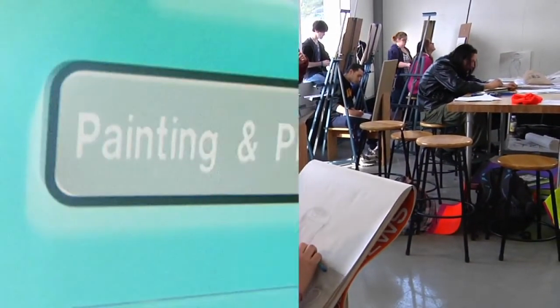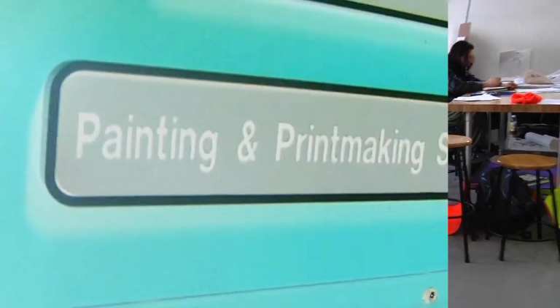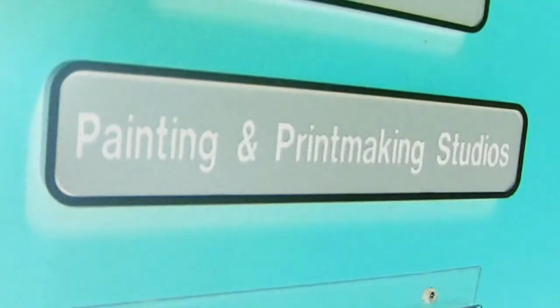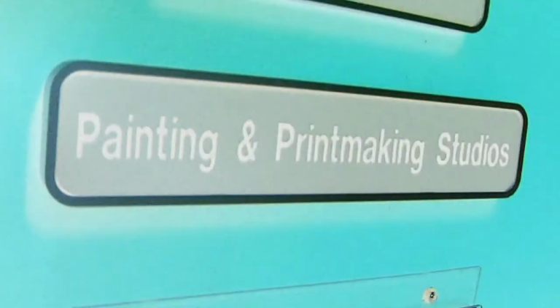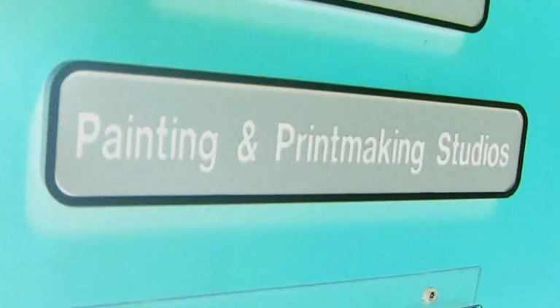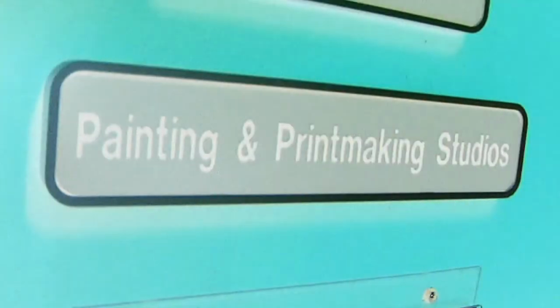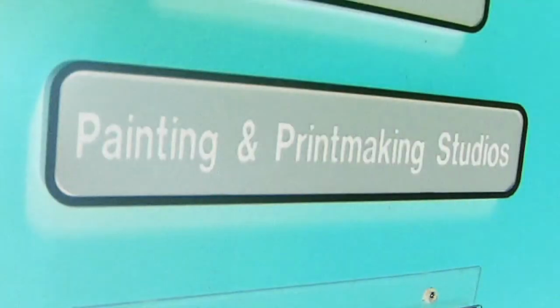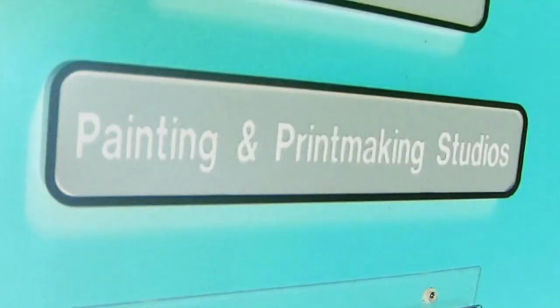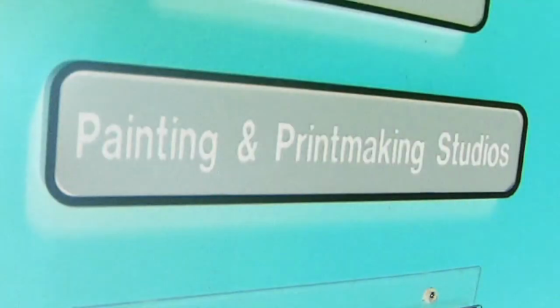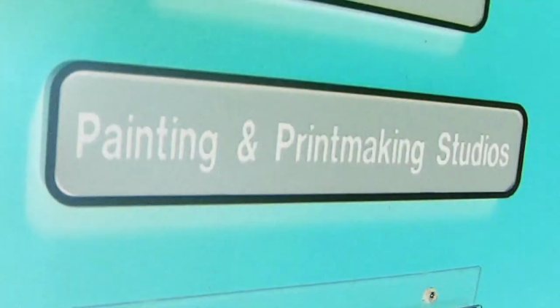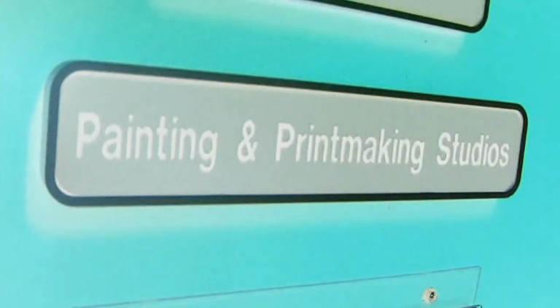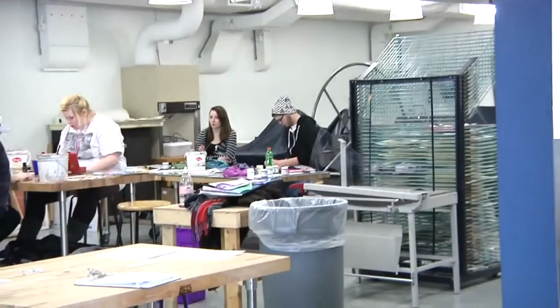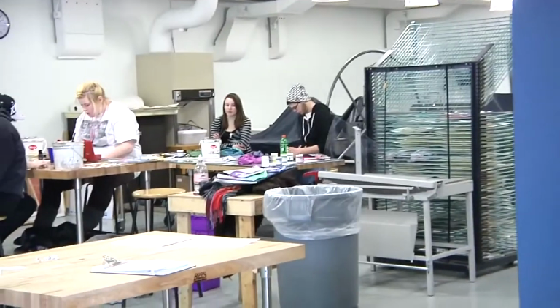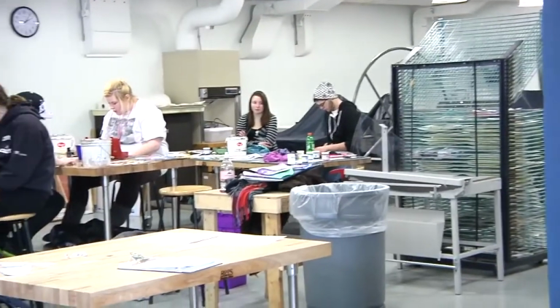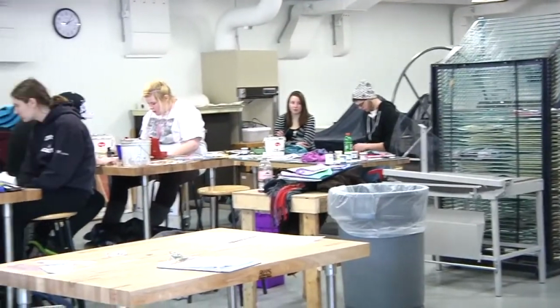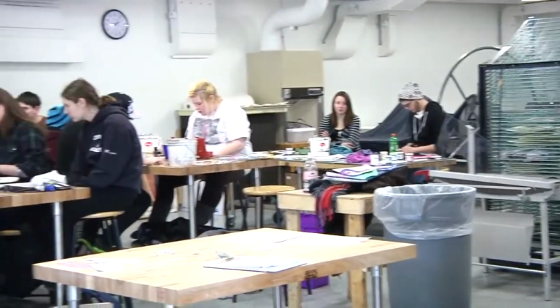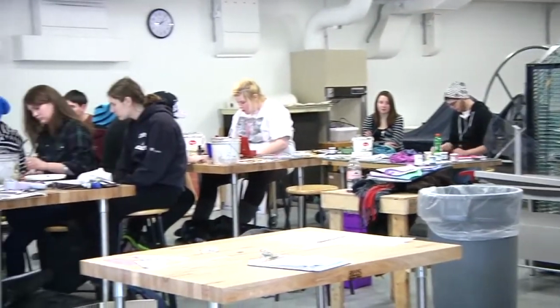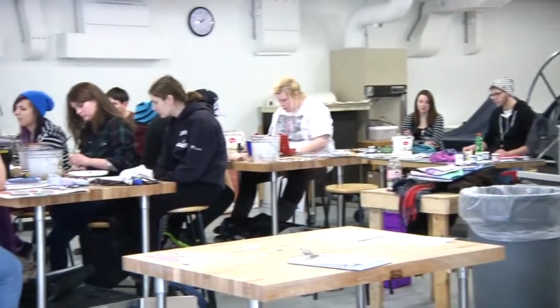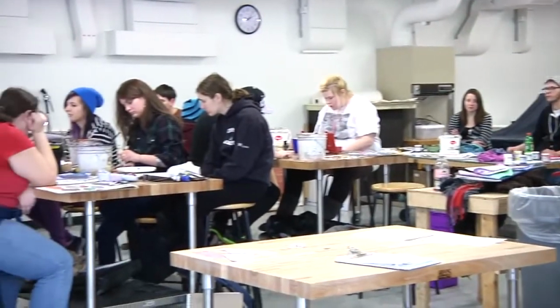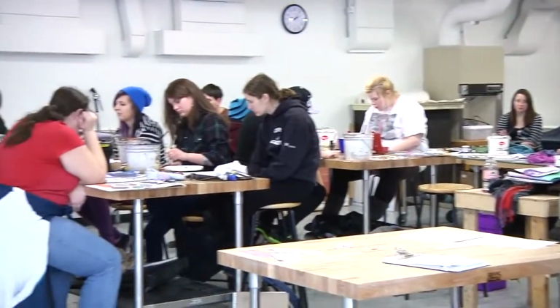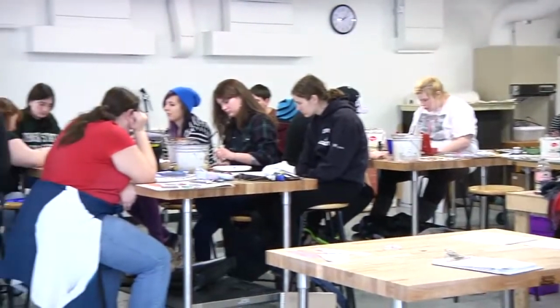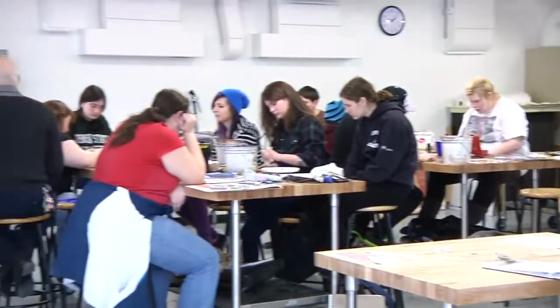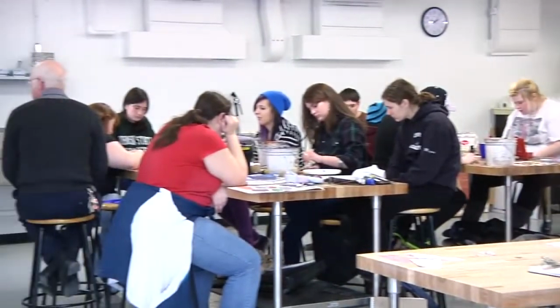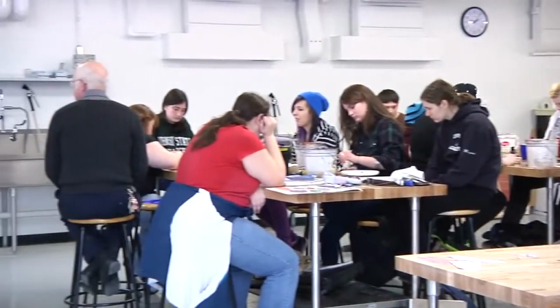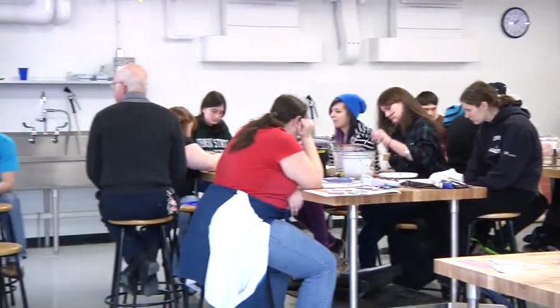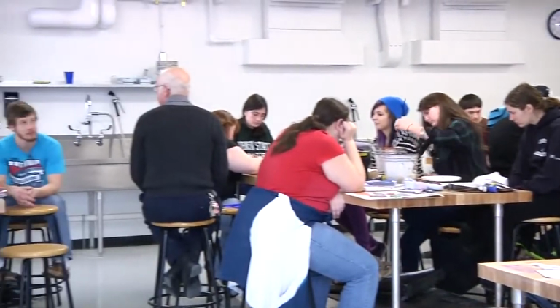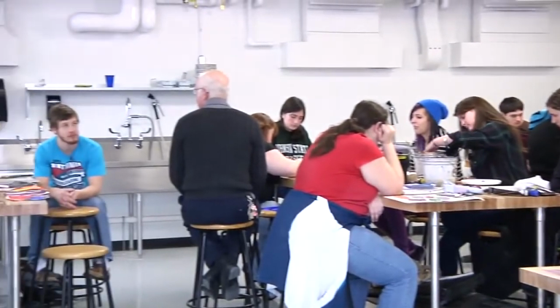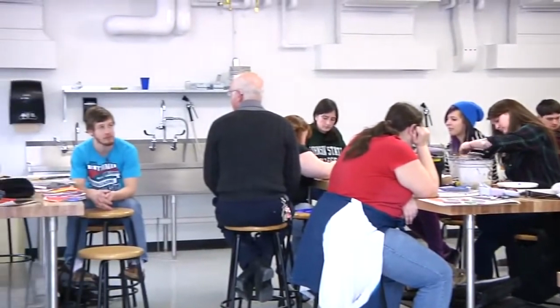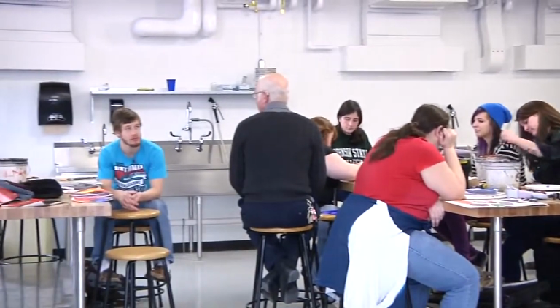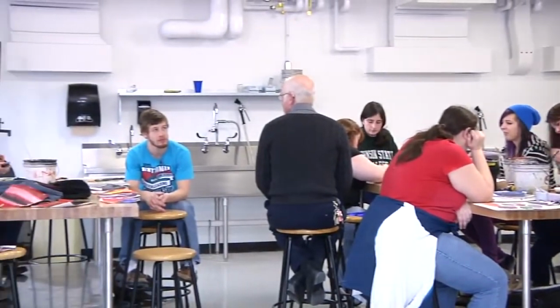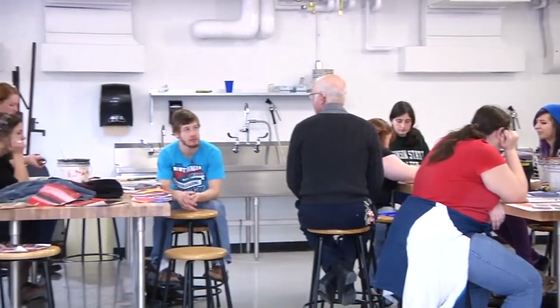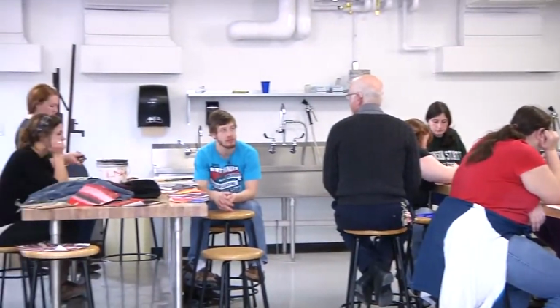We're in the painting and printmaking studio right now. We have a really big space for our printing presses and for our solvent baths.